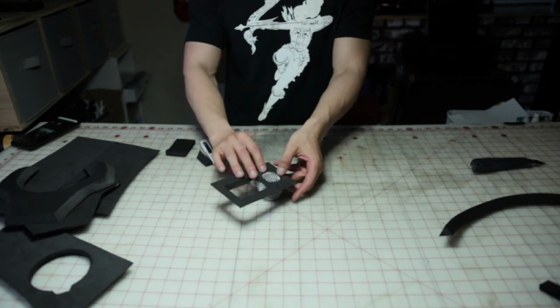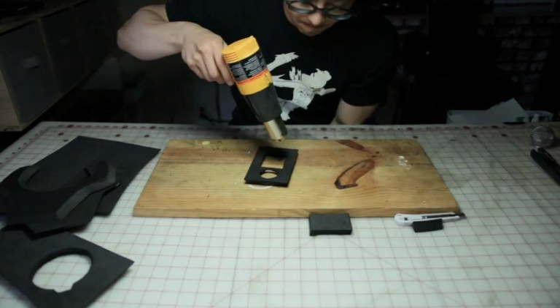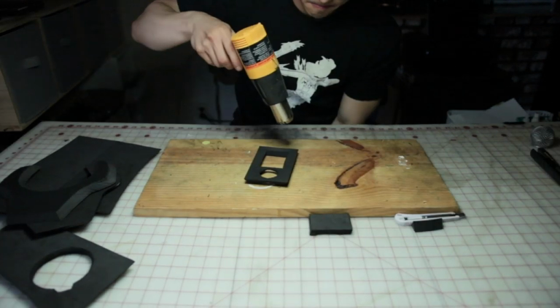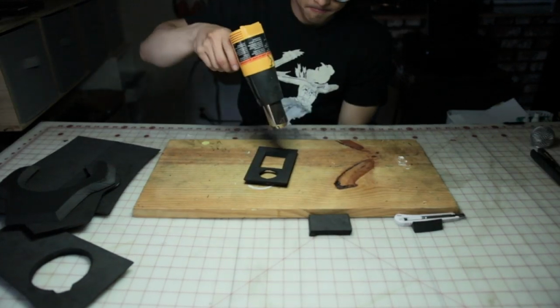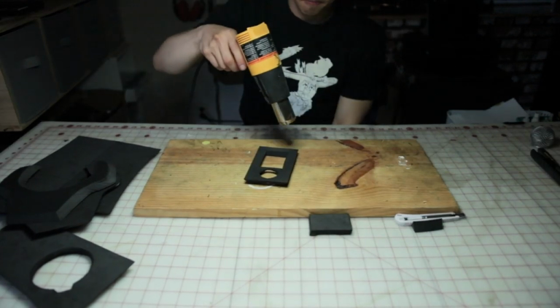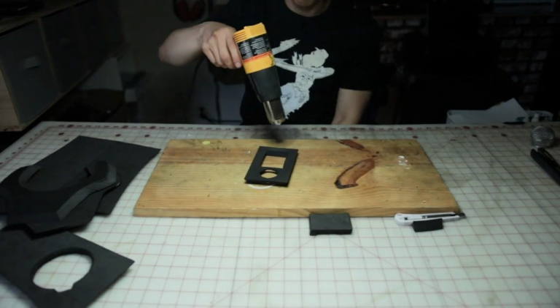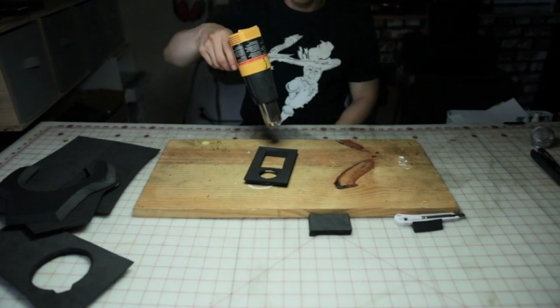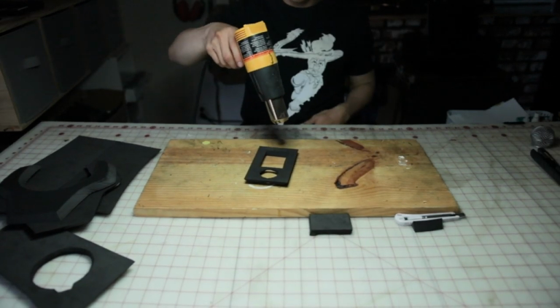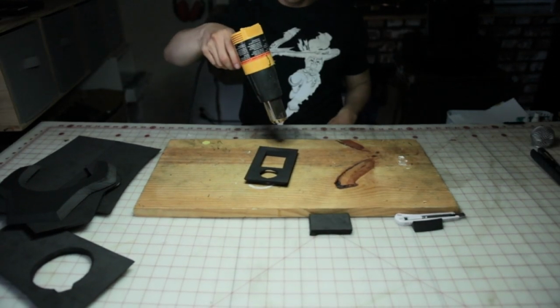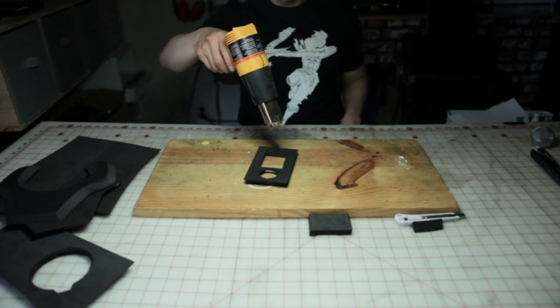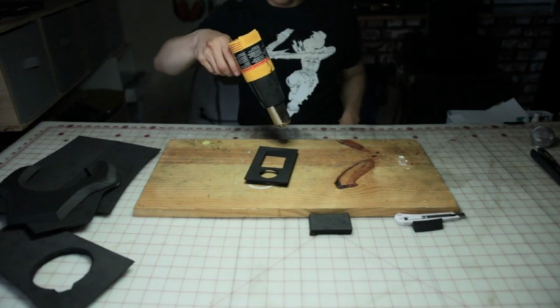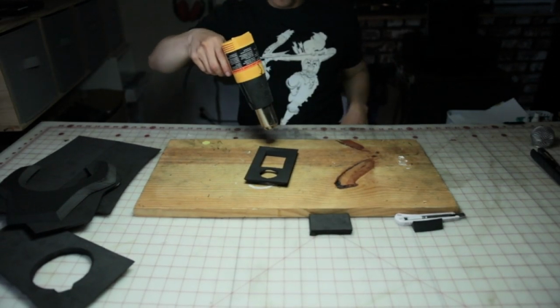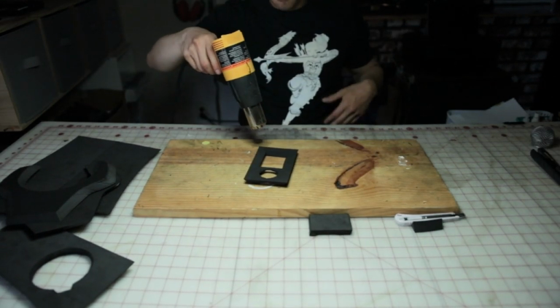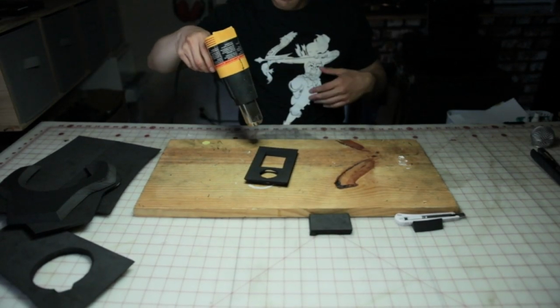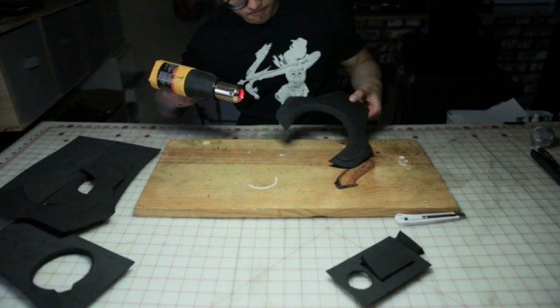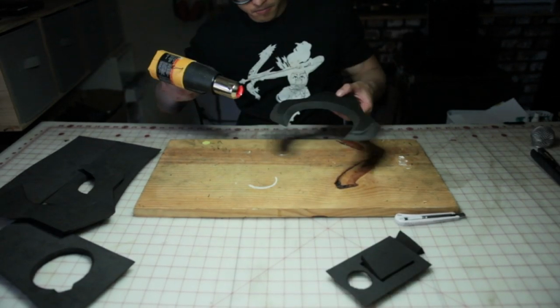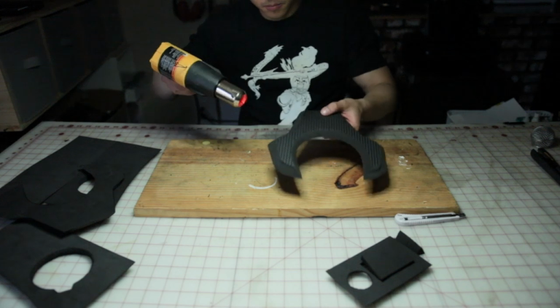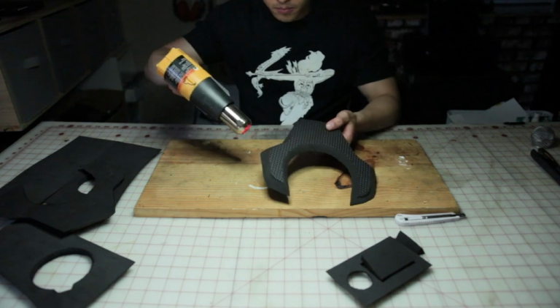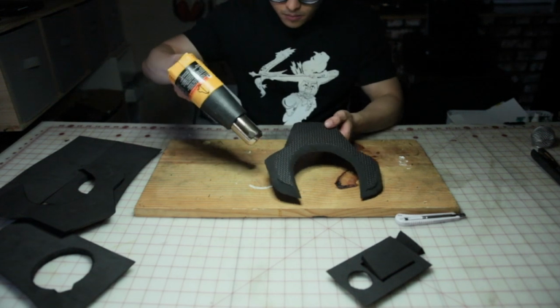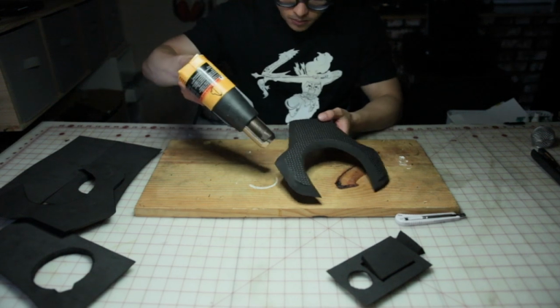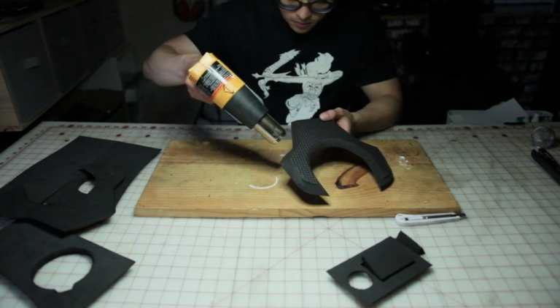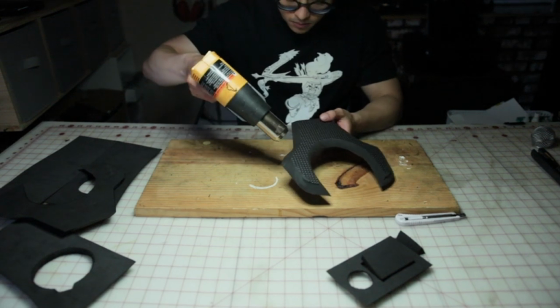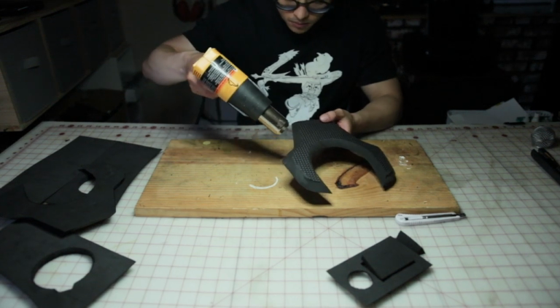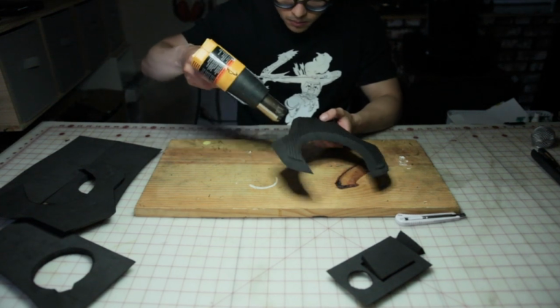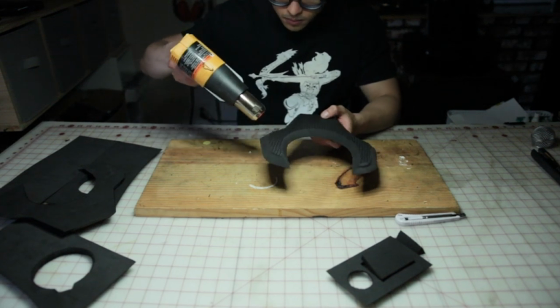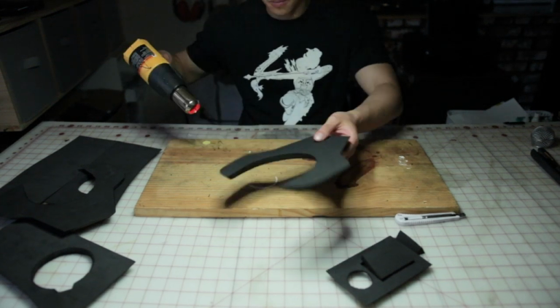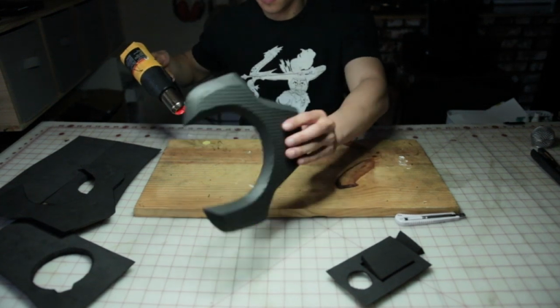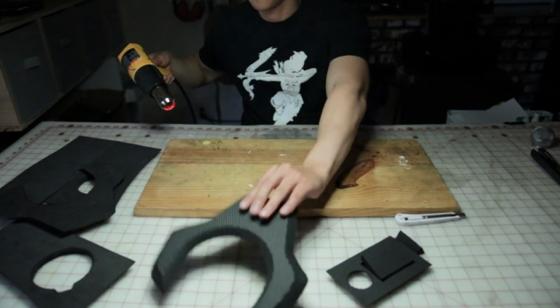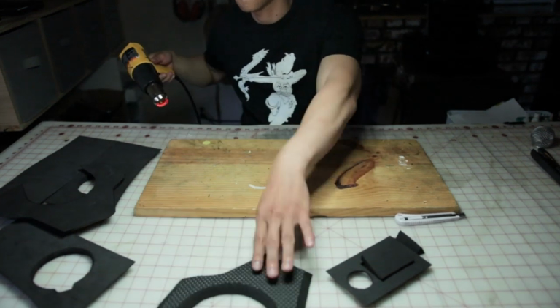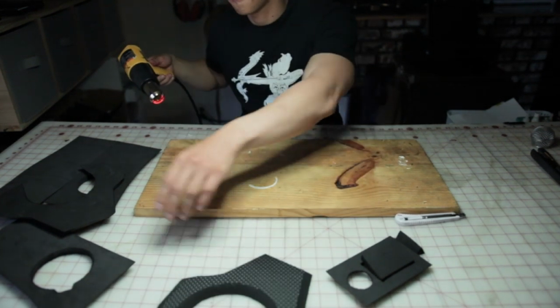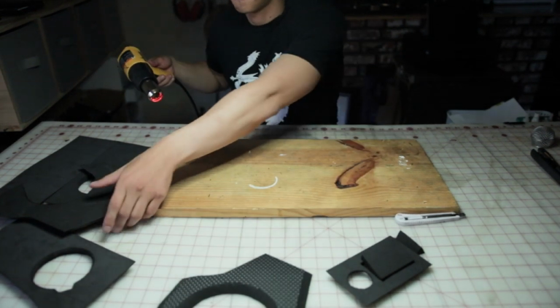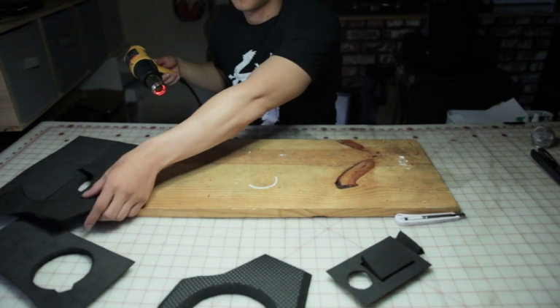Now that everything is cut, we can move on to heat sealing the foam. You can pick up a heat gun through the Amazon link — unfortunately a blow dryer will not do the job.